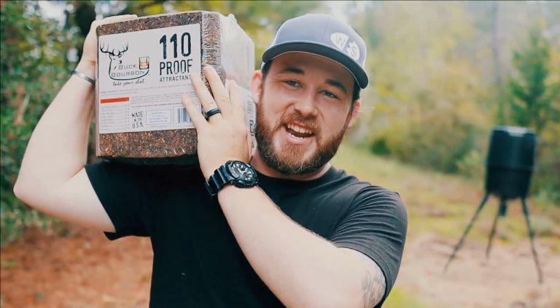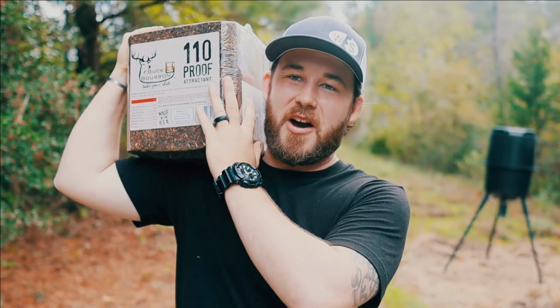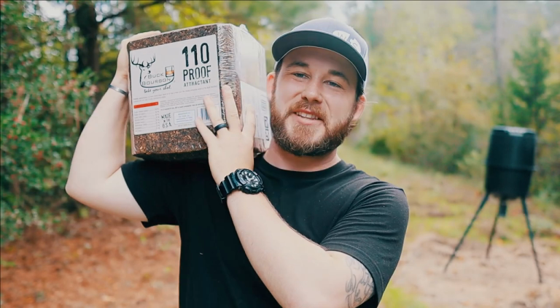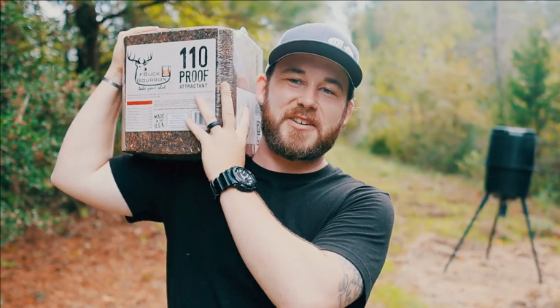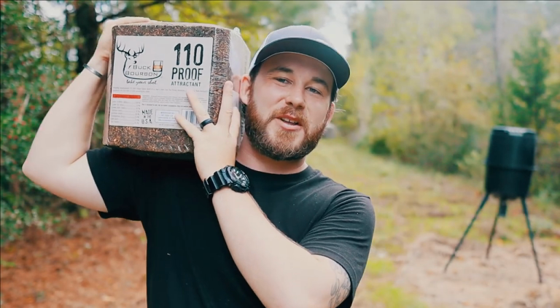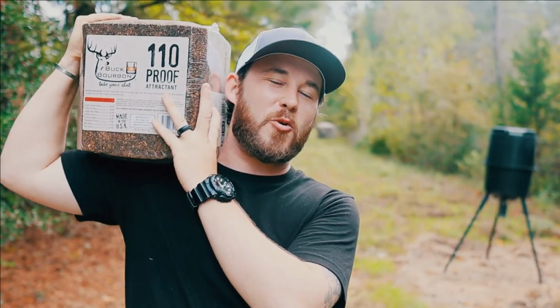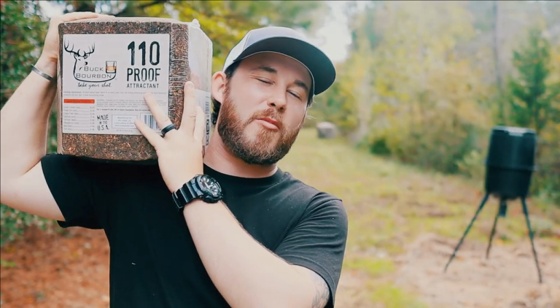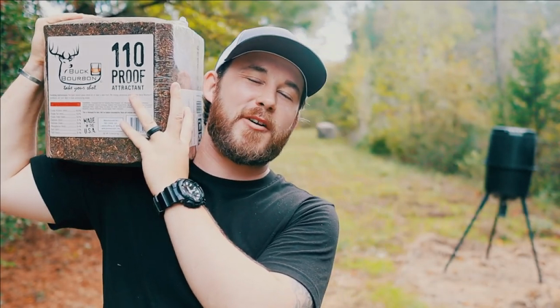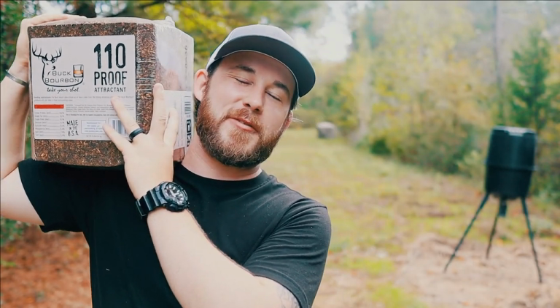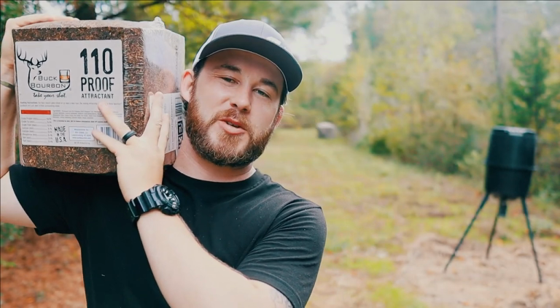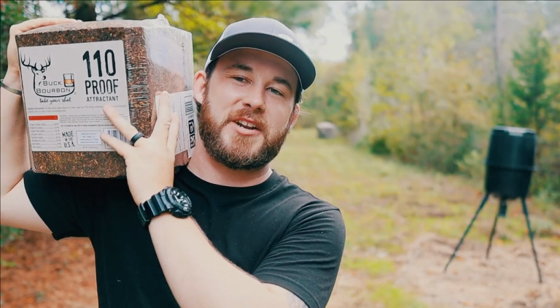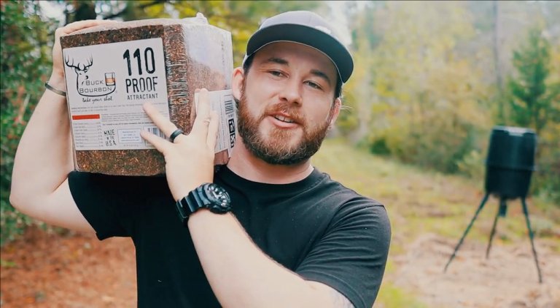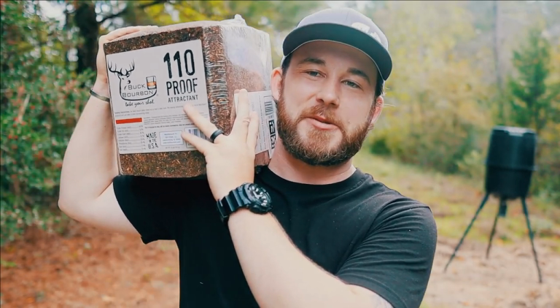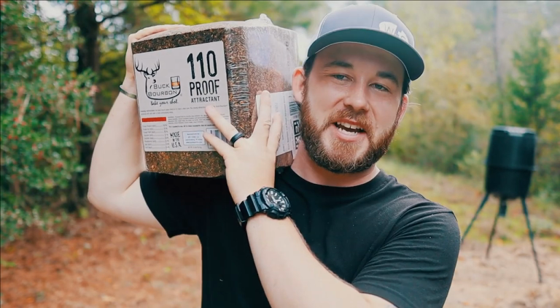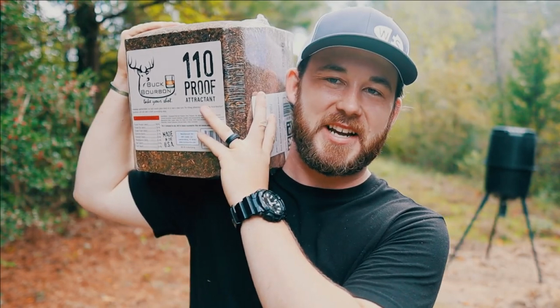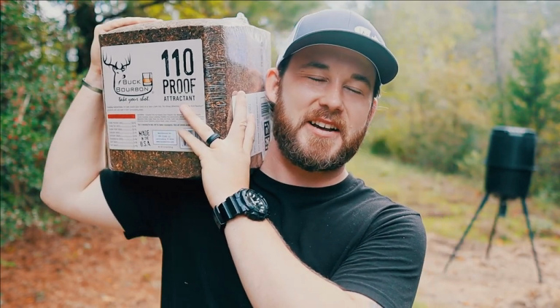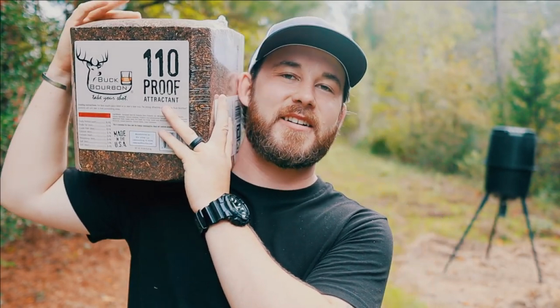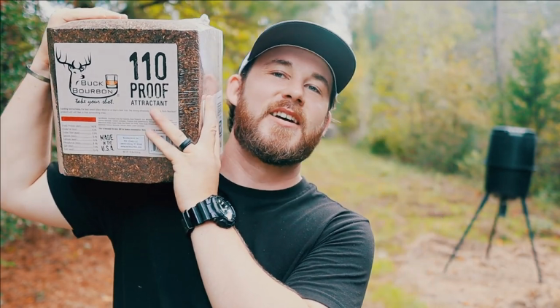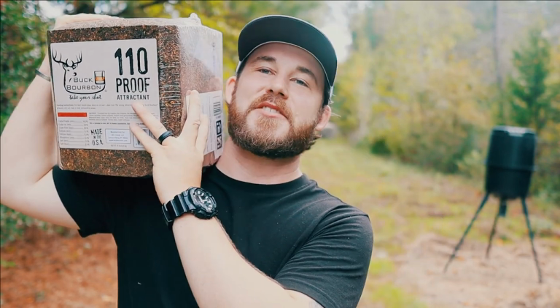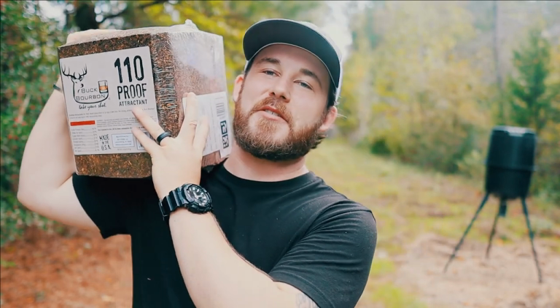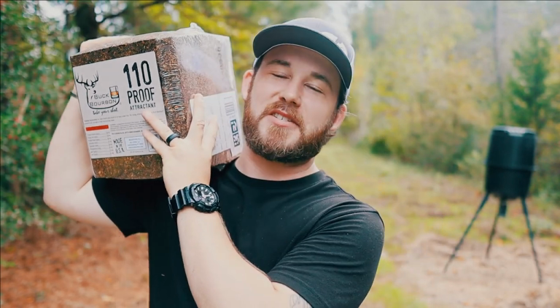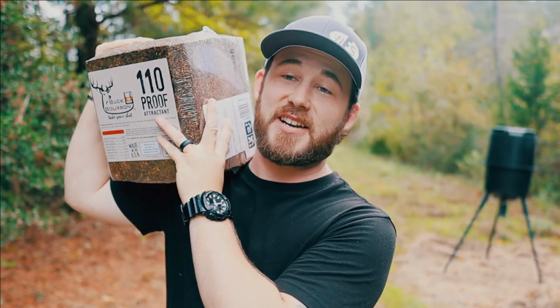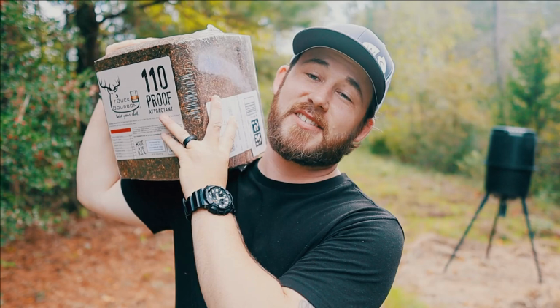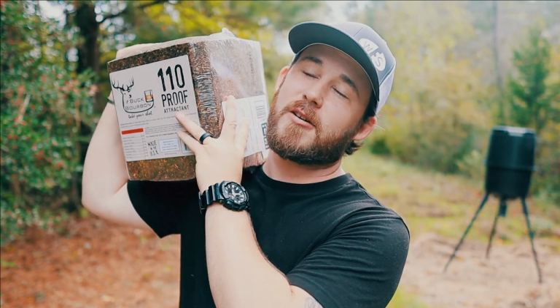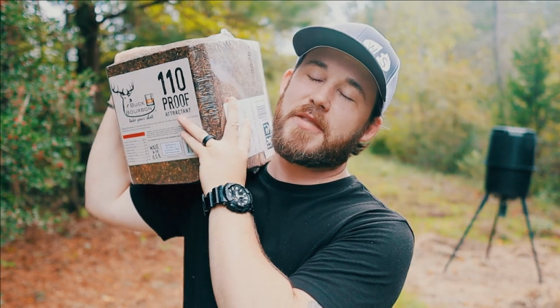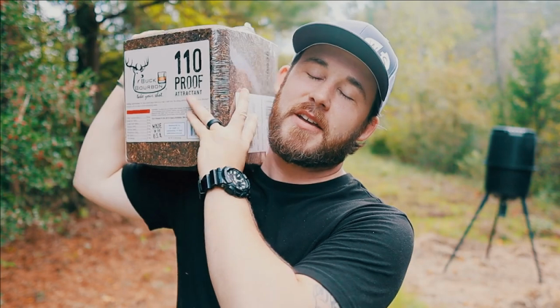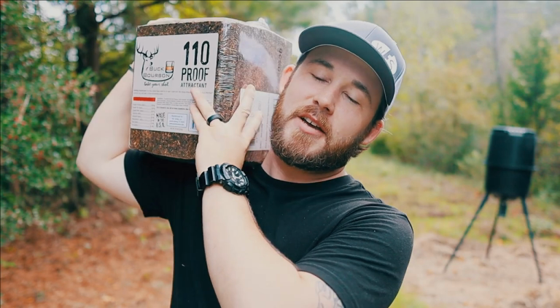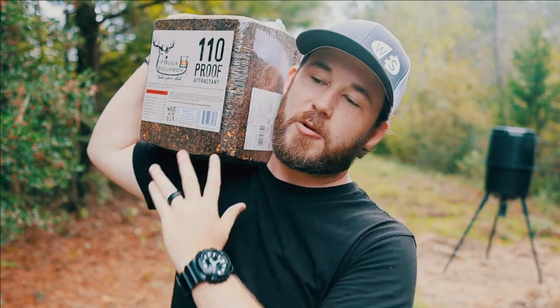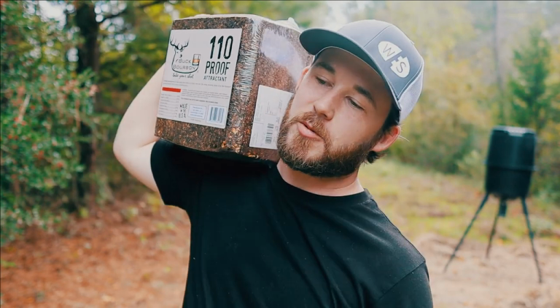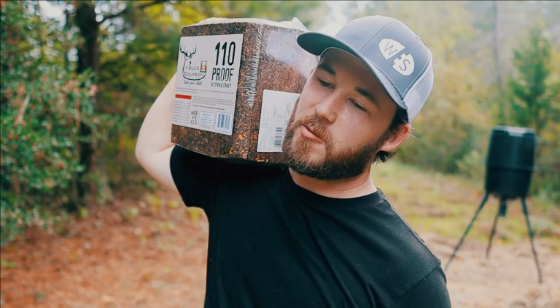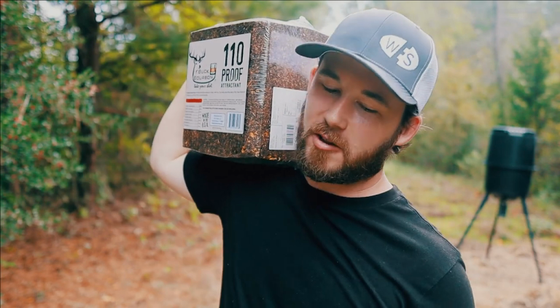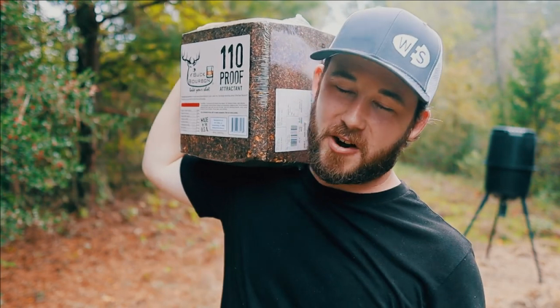Now I picked this up from my local Walmart for $20 — it was $19.99, so after taxes around that $20 to $21 mark.